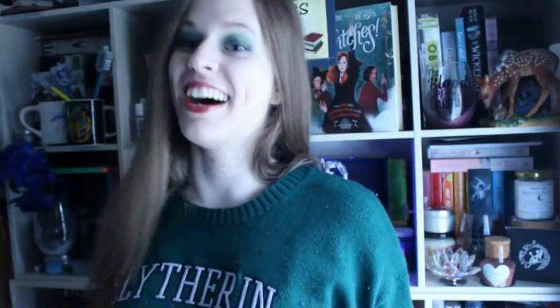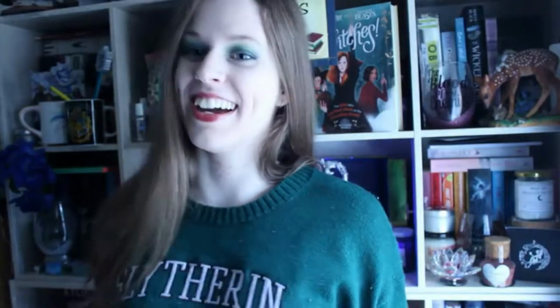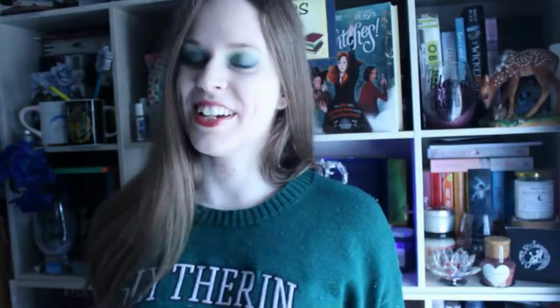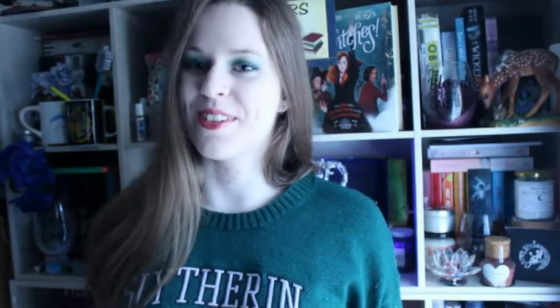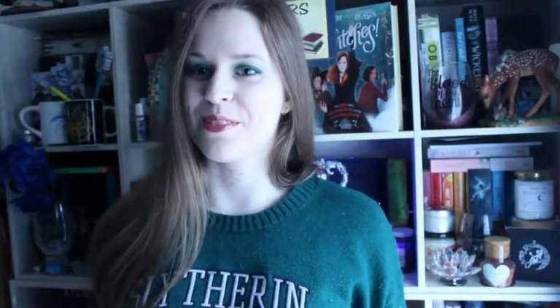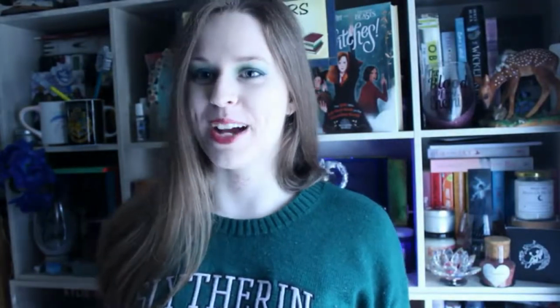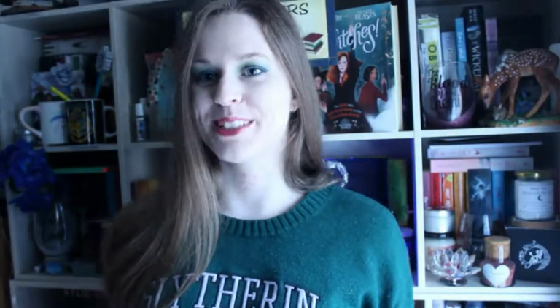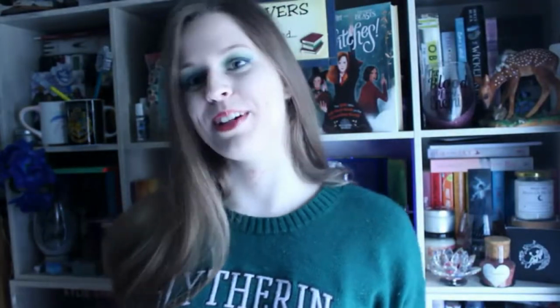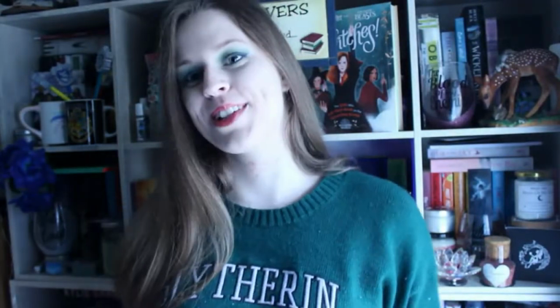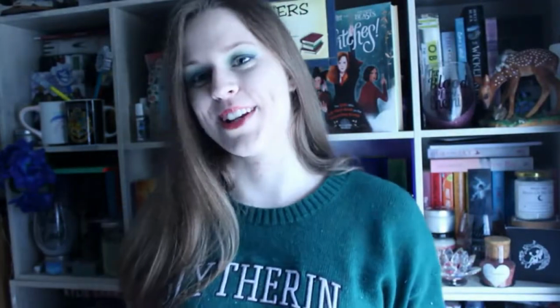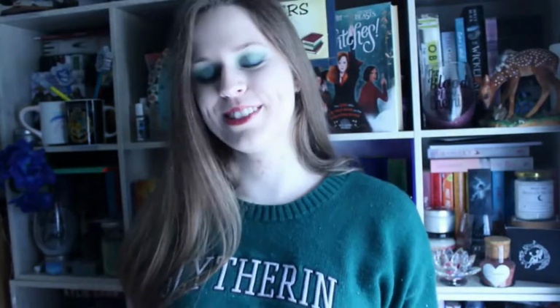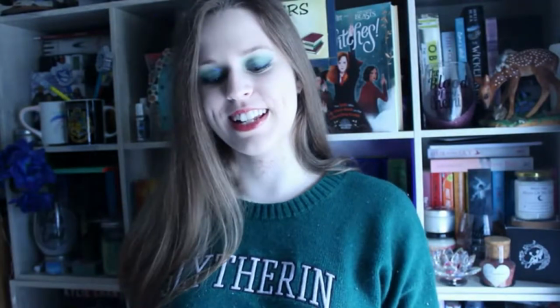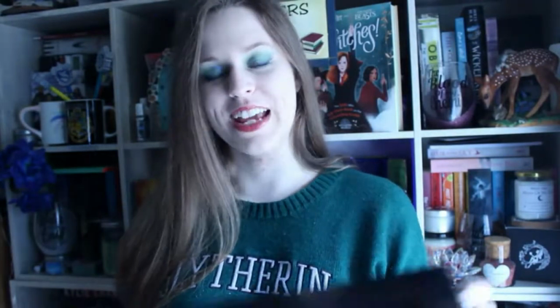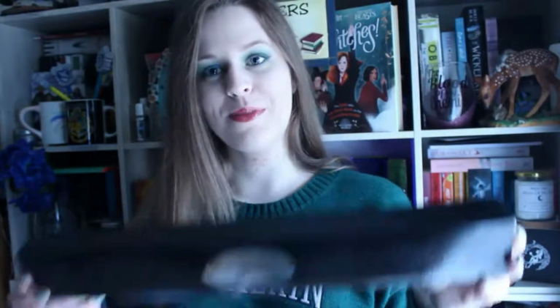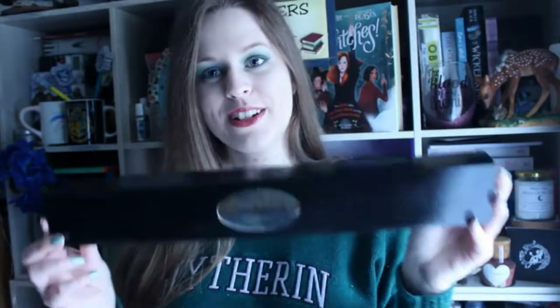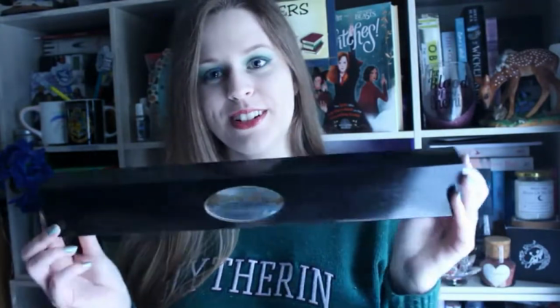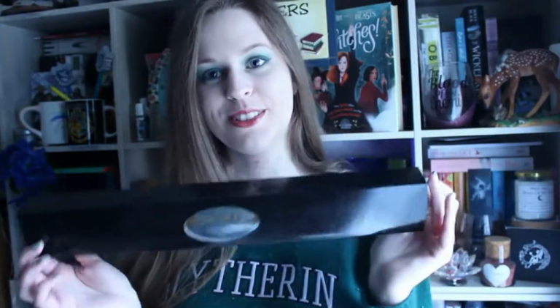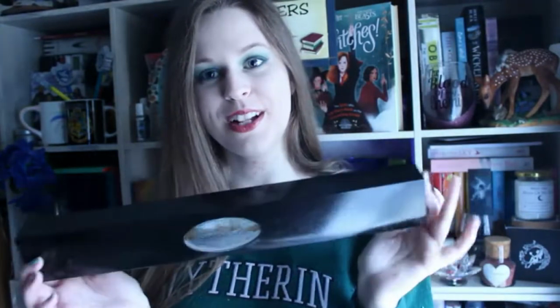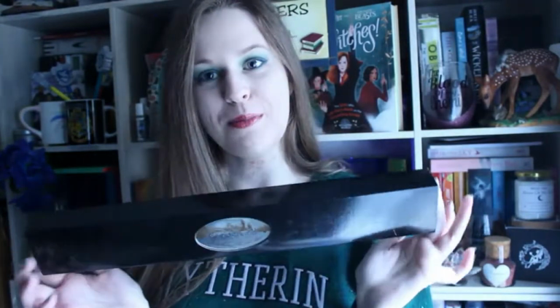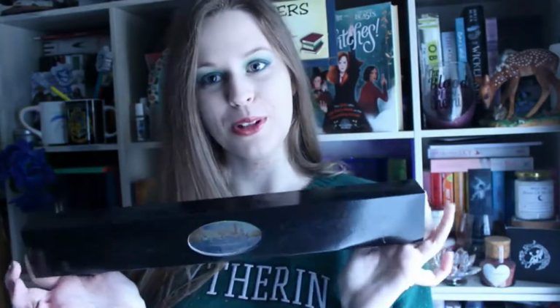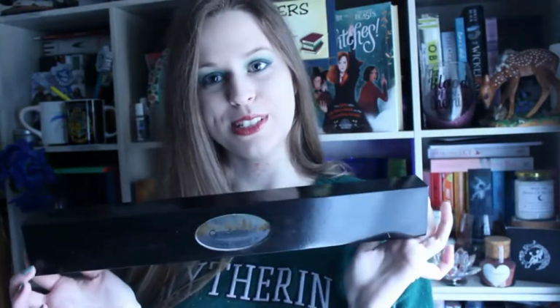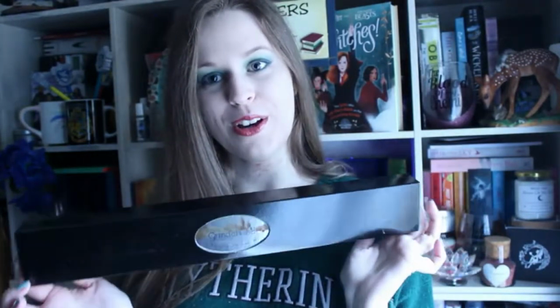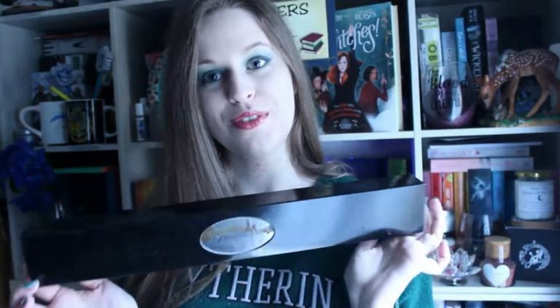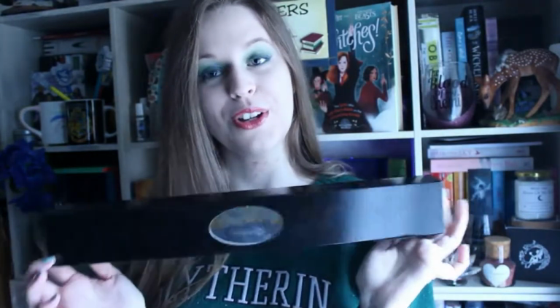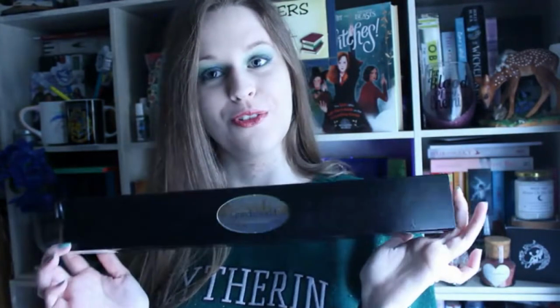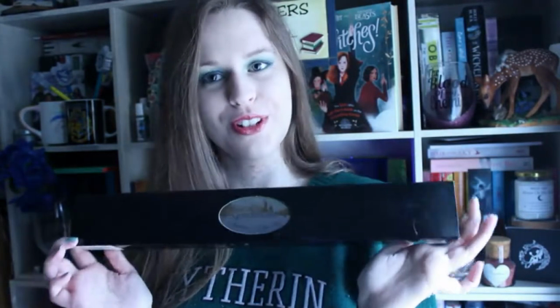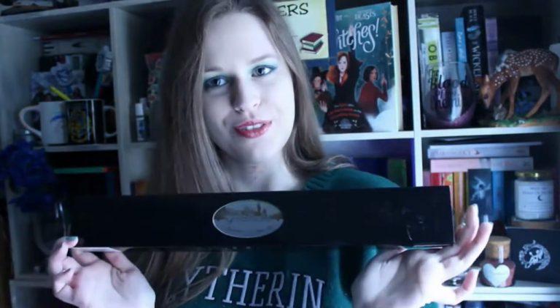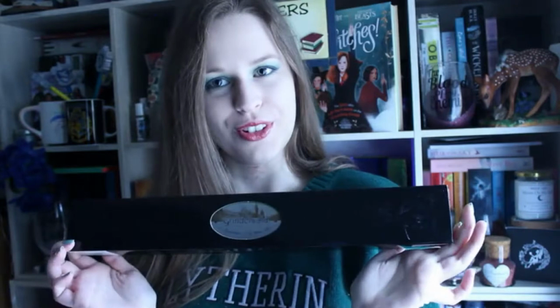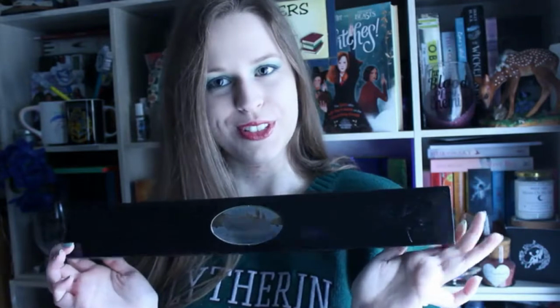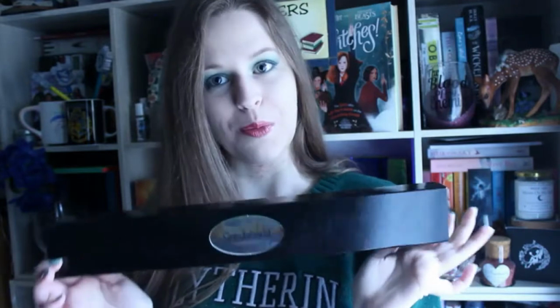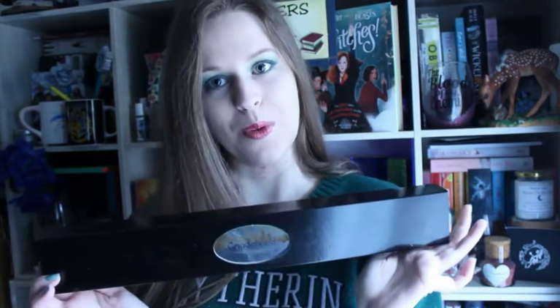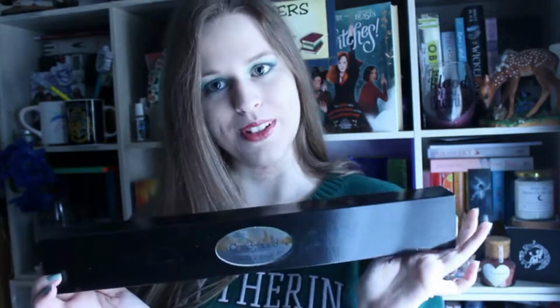Hi and welcome back to my channel. Today we are going to do an unboxing of Grindelwald's wand.